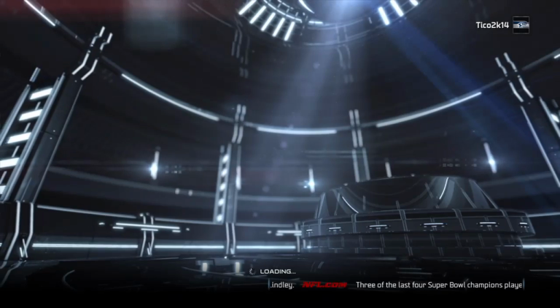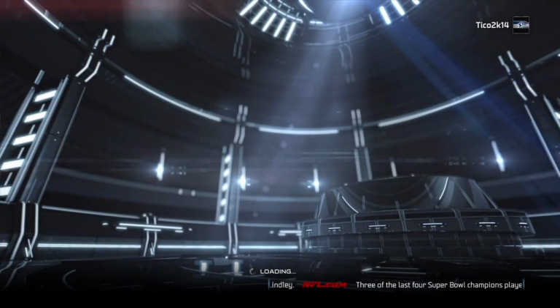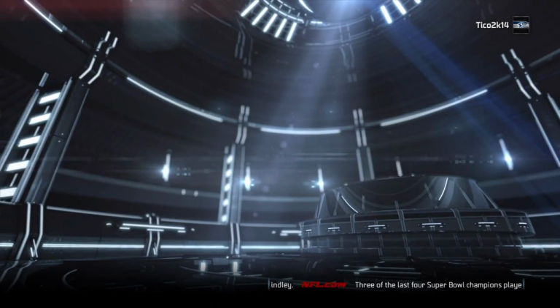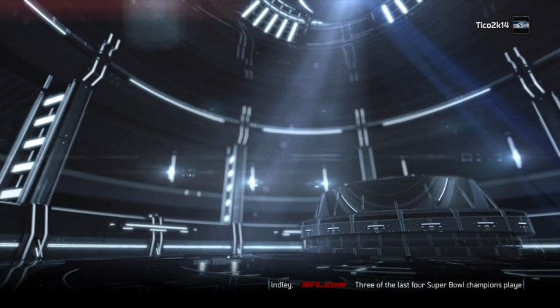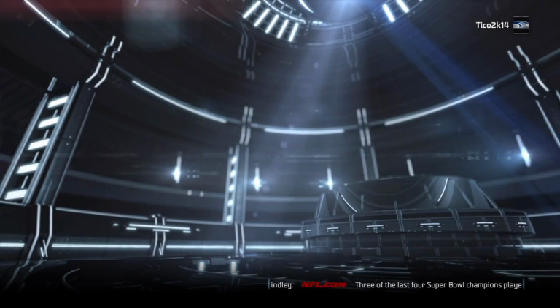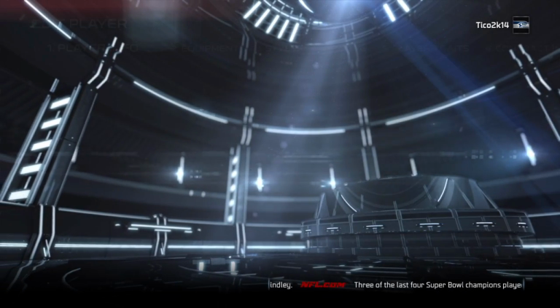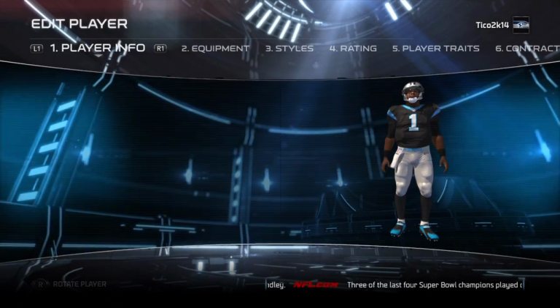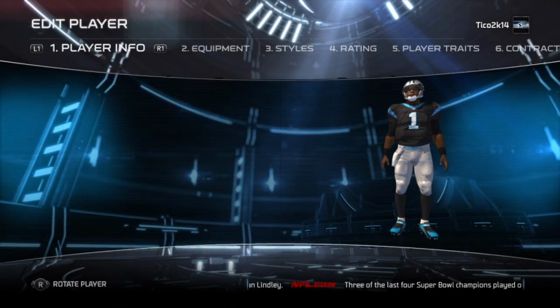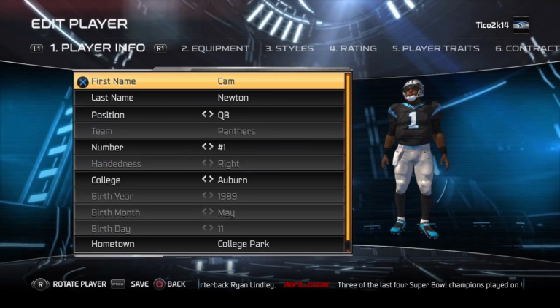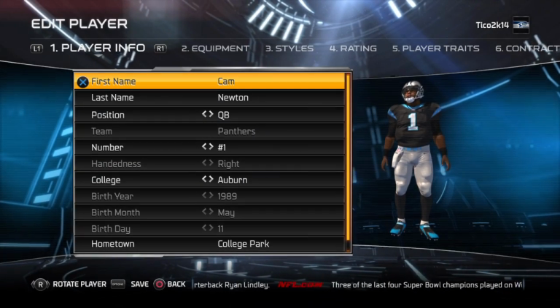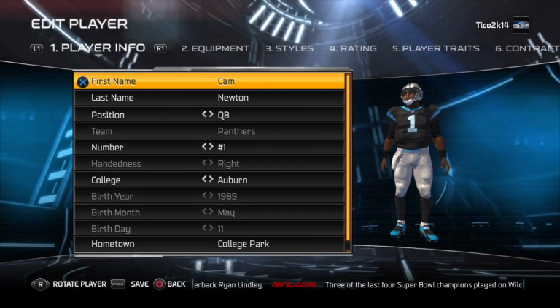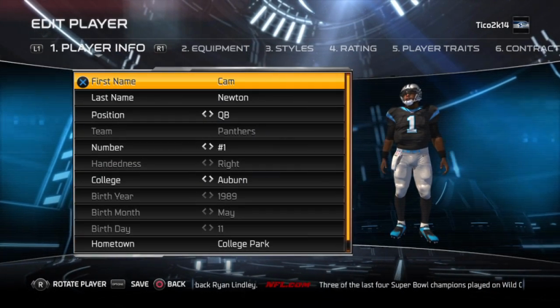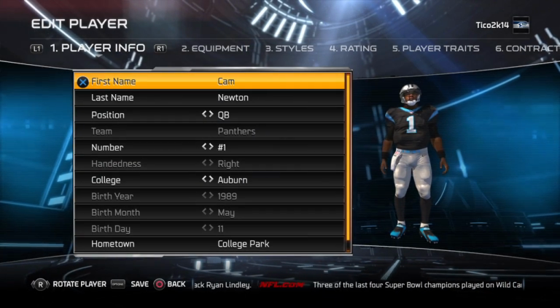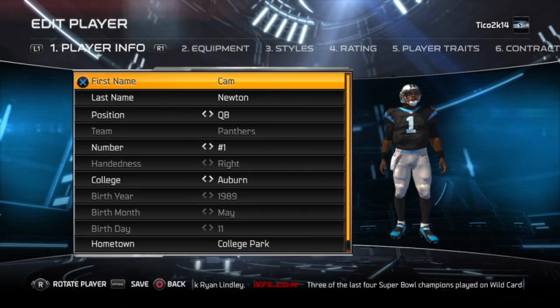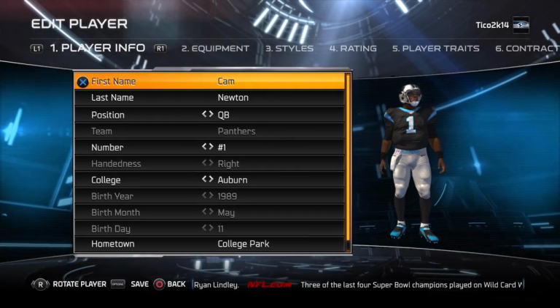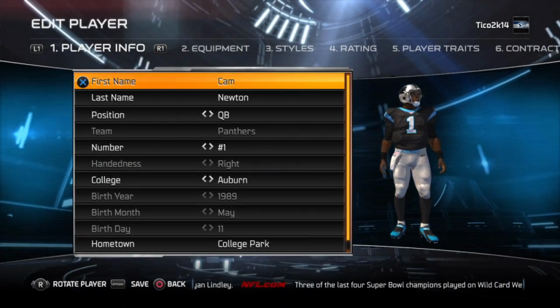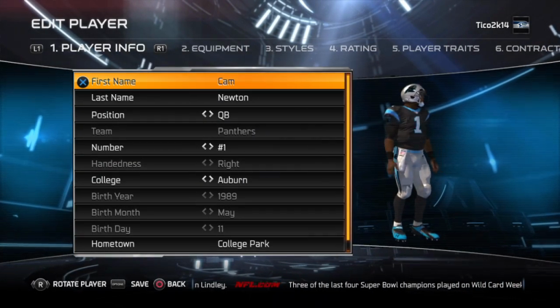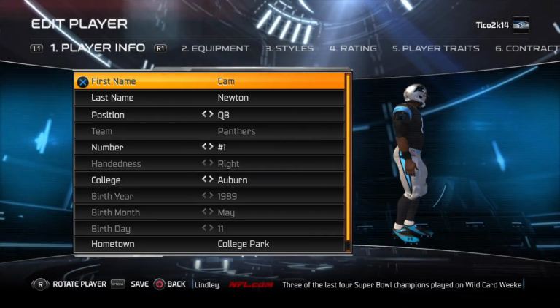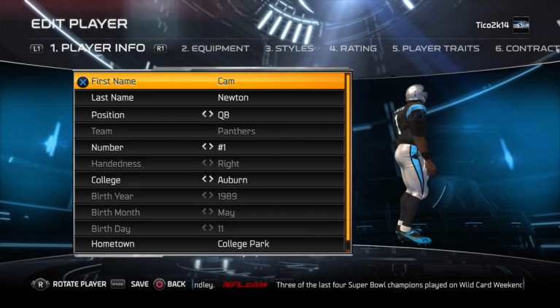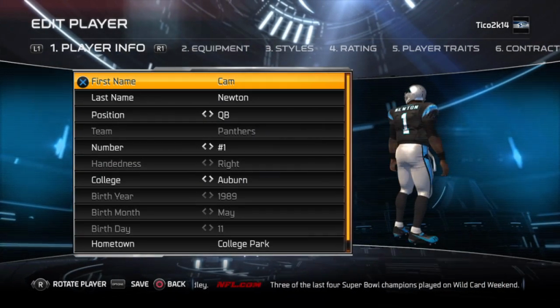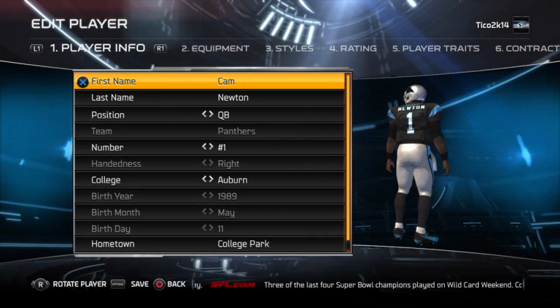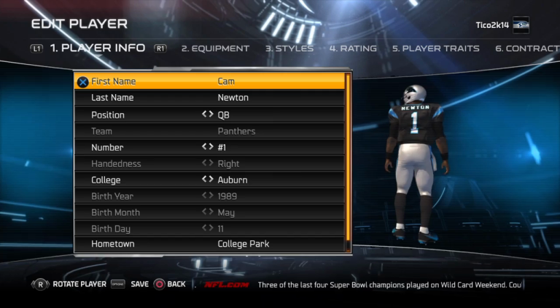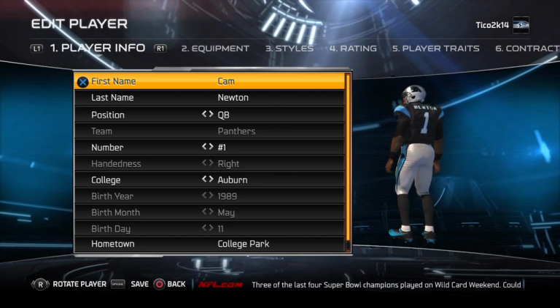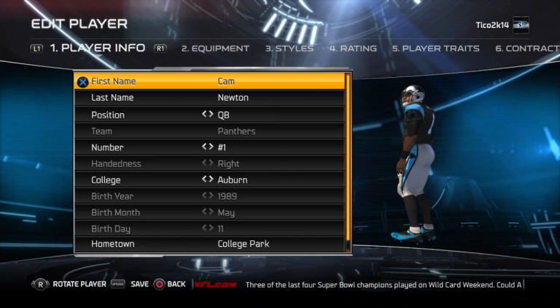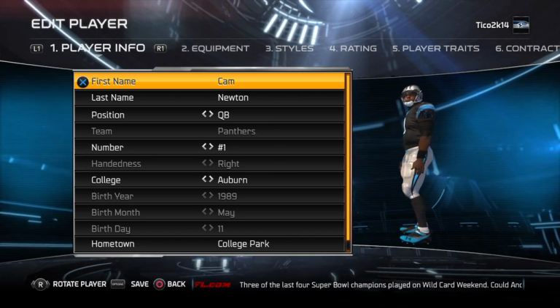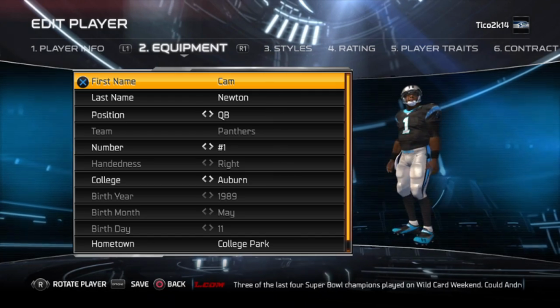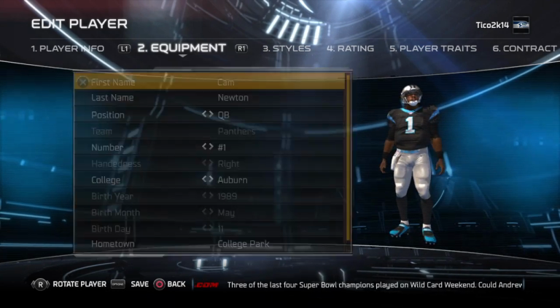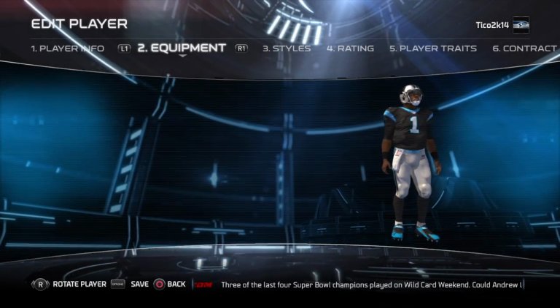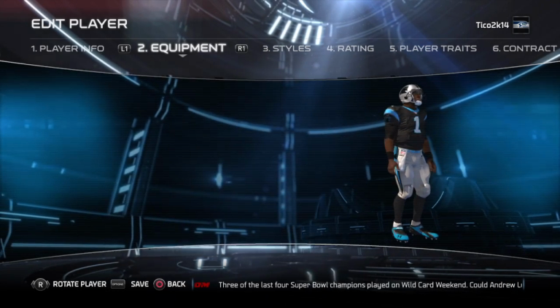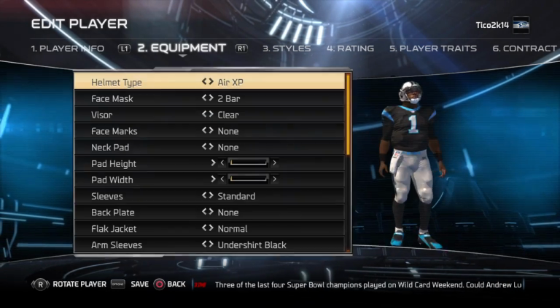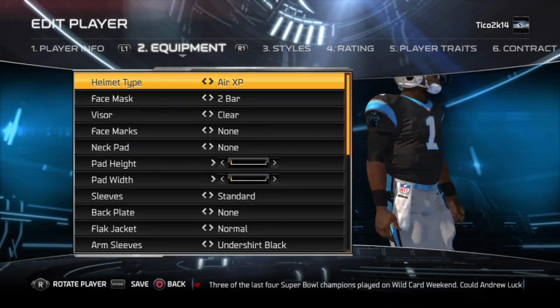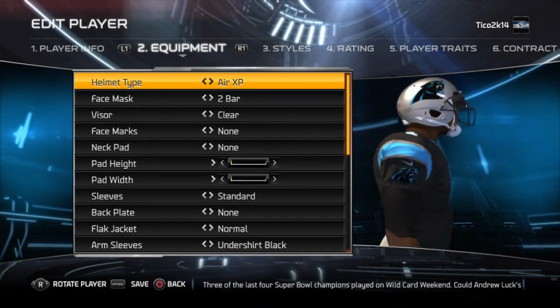Yo guys, what's up? It's your boy Tico, and here I'm going to show you how to create Cam Newton's signature cleats on Madden.